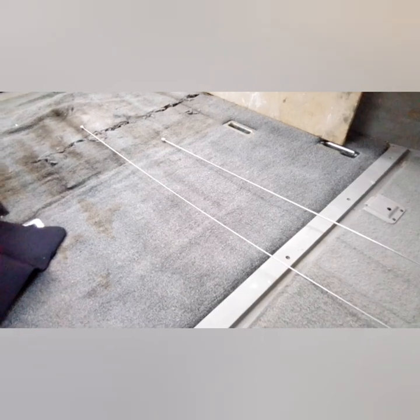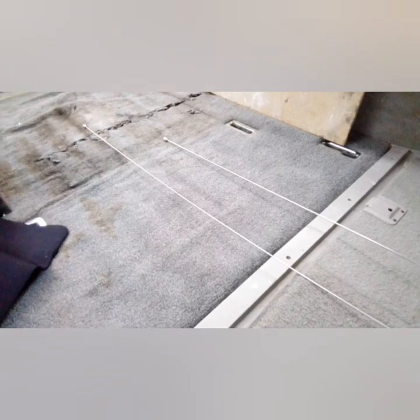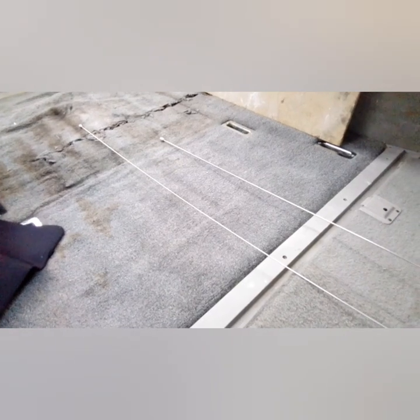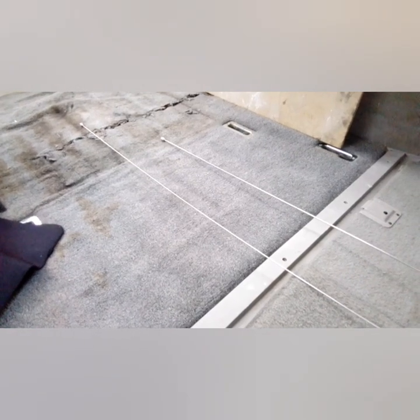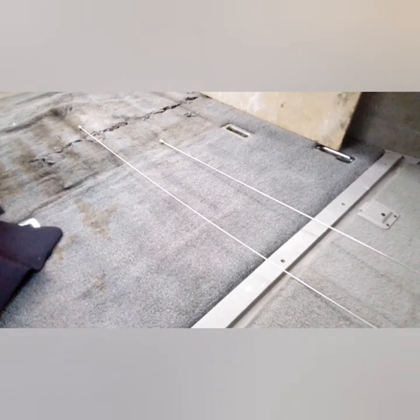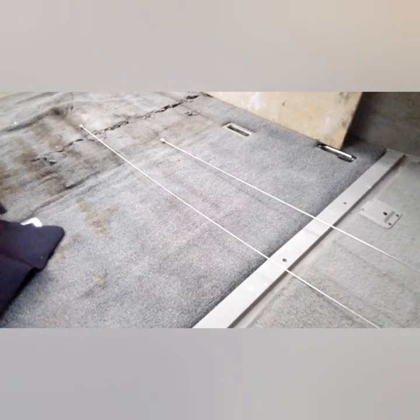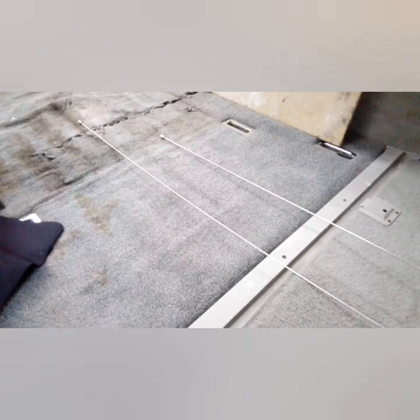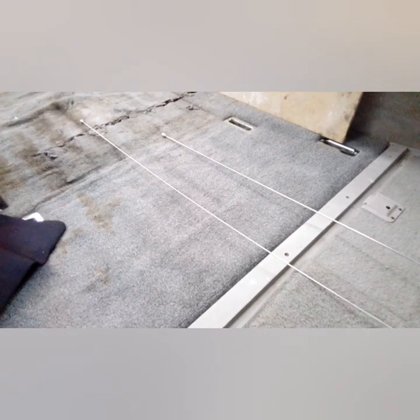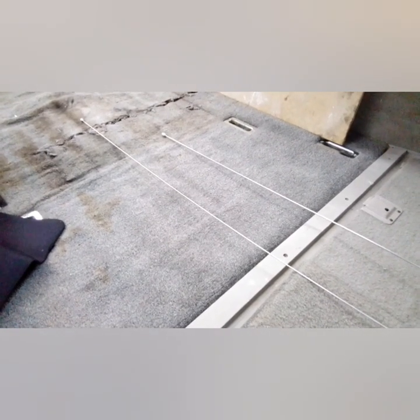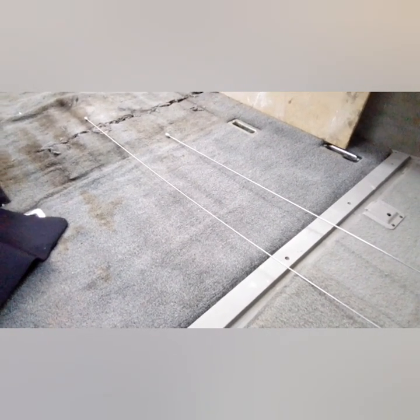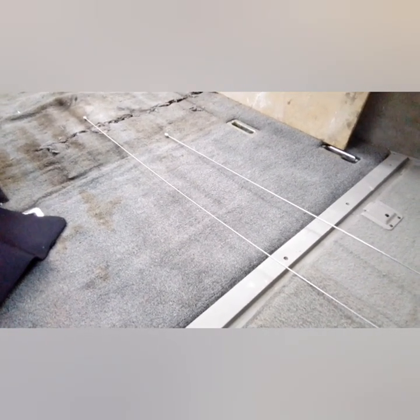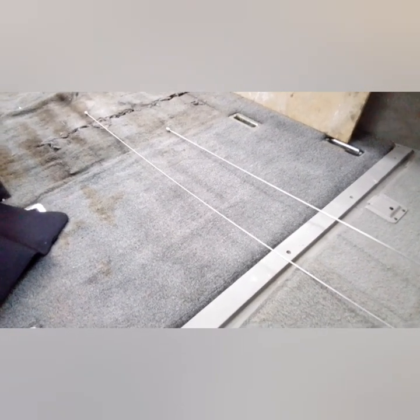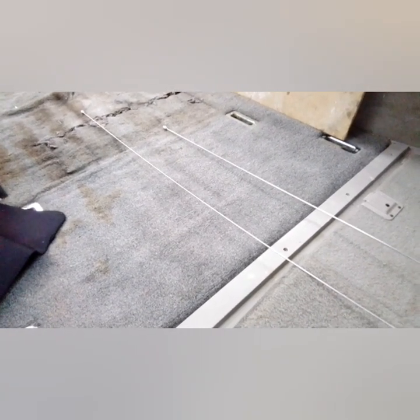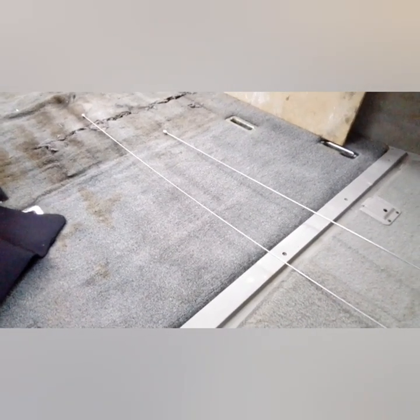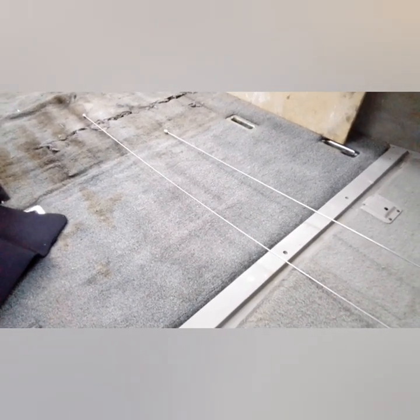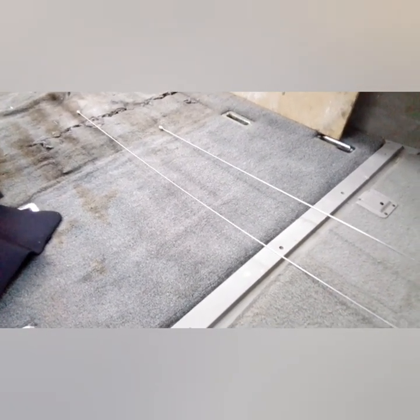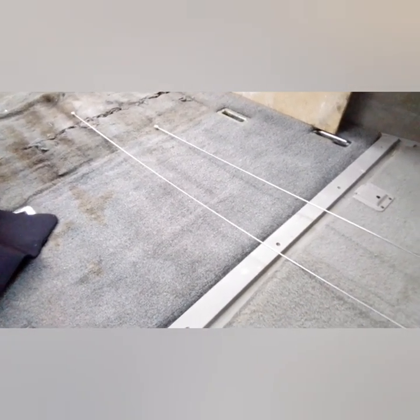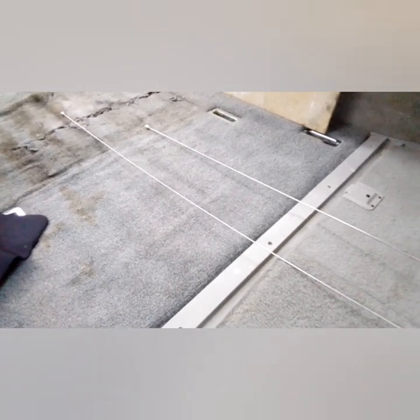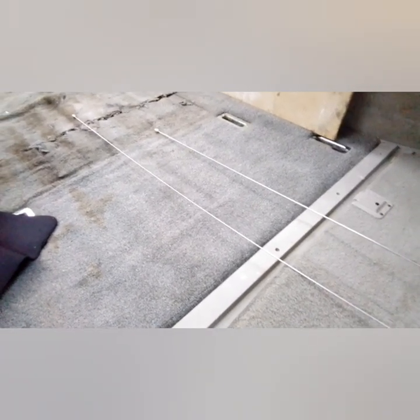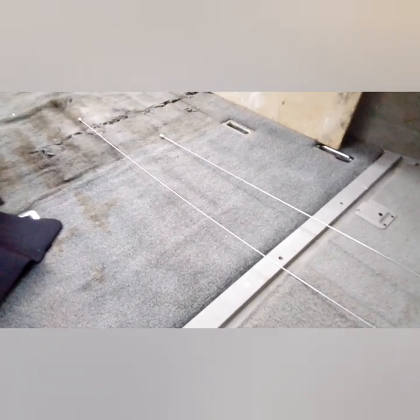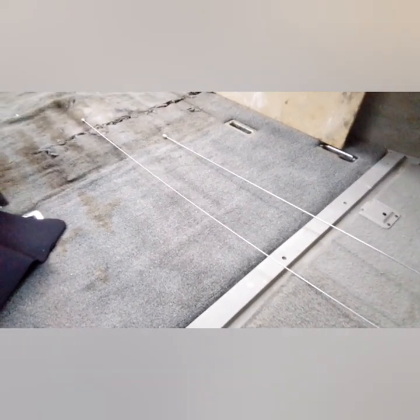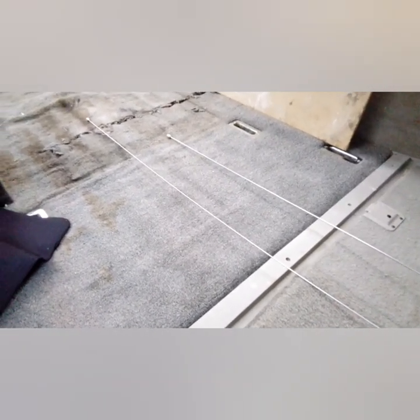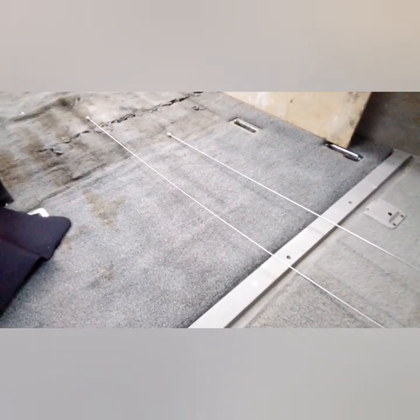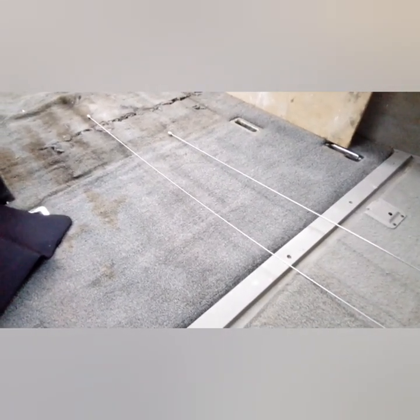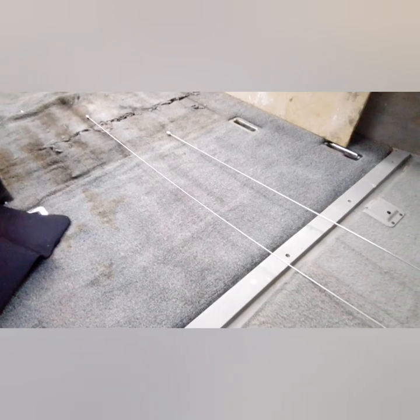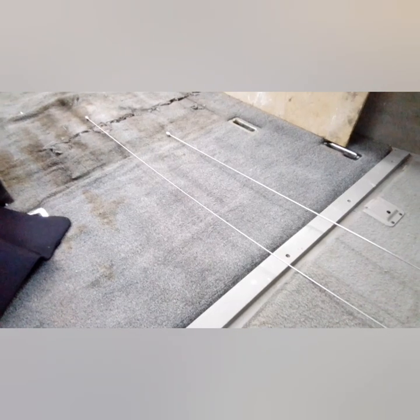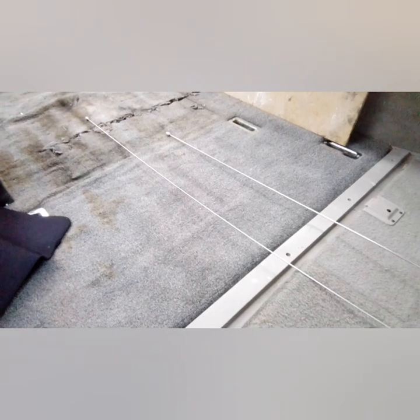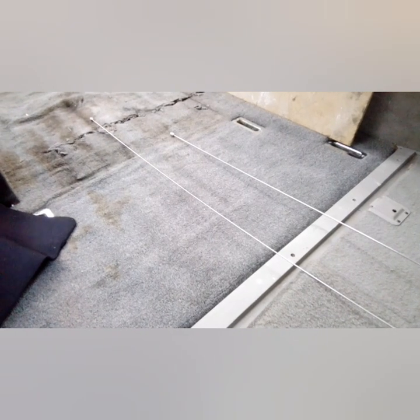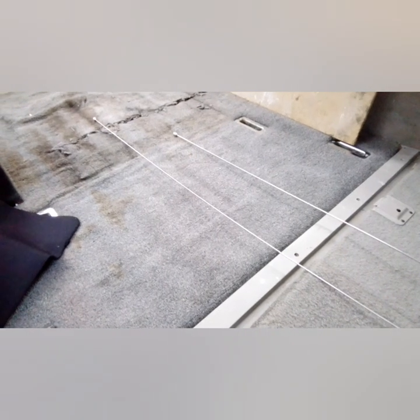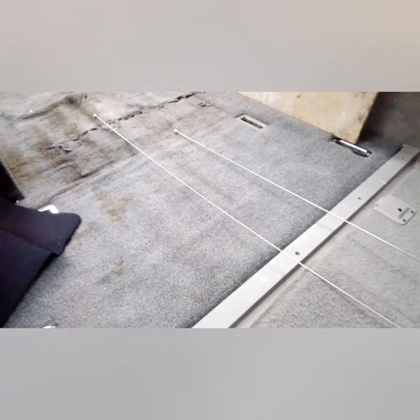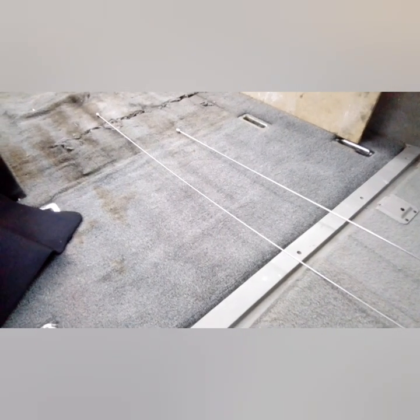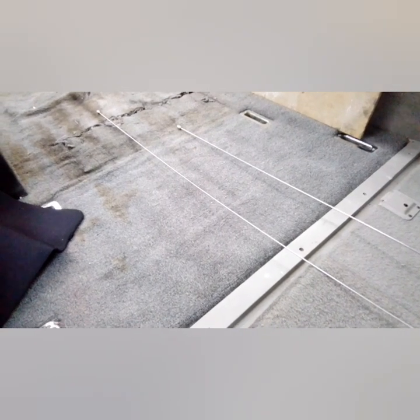Every setup on everybody's vehicle is different. There is no one way to do this.